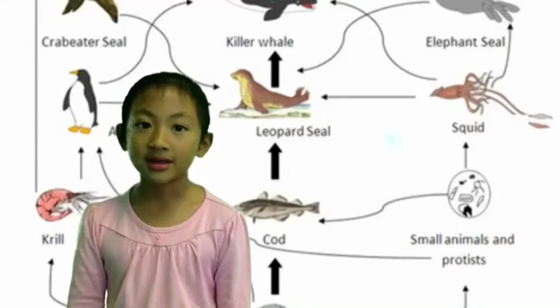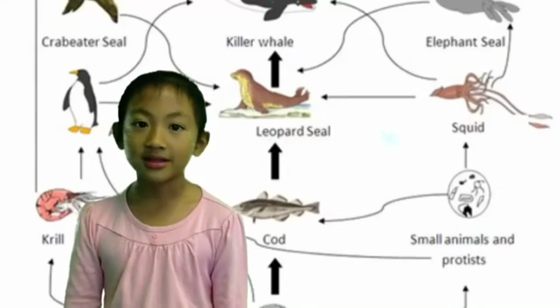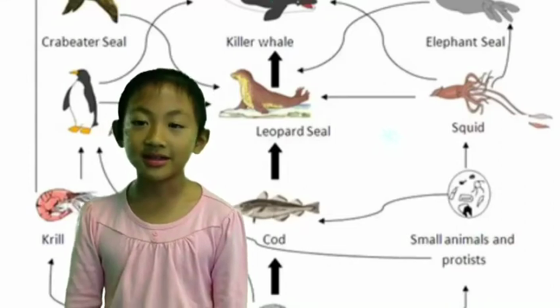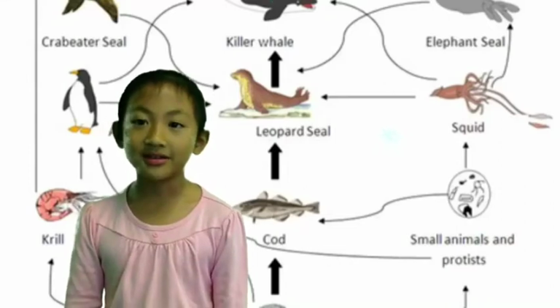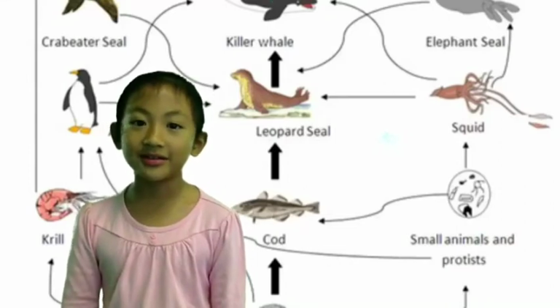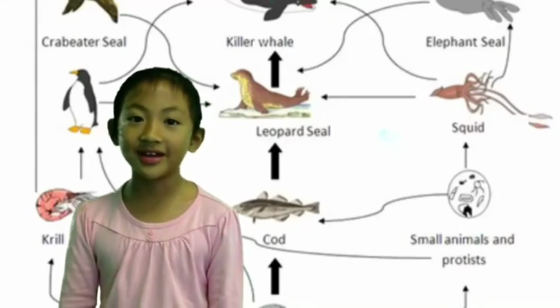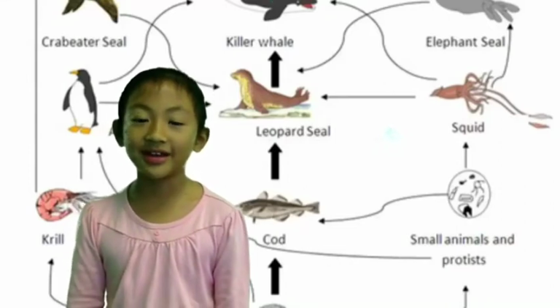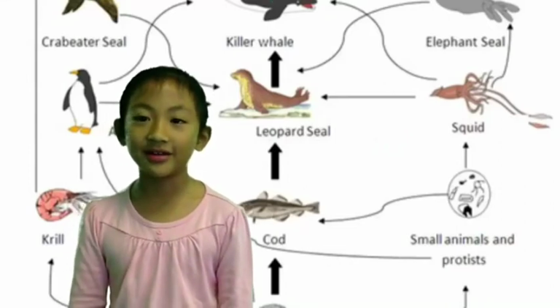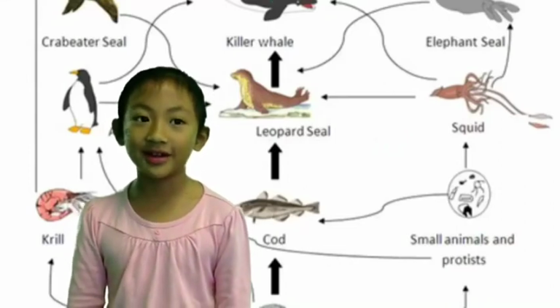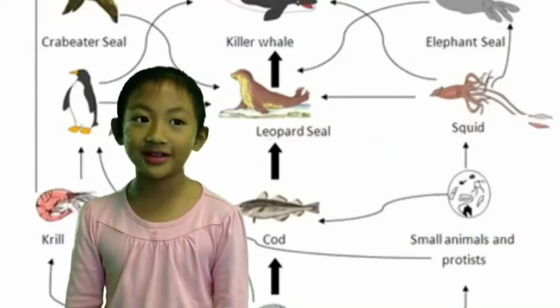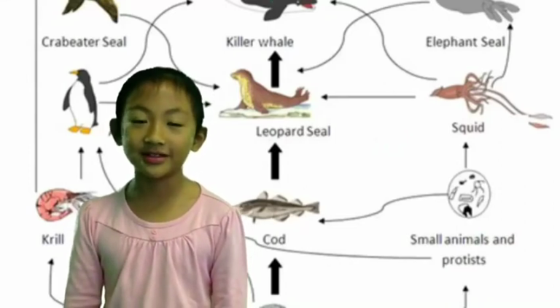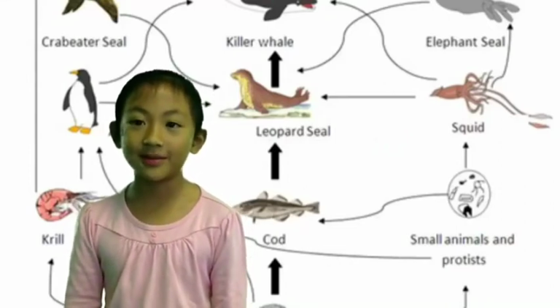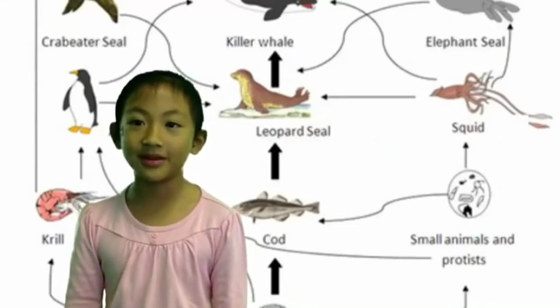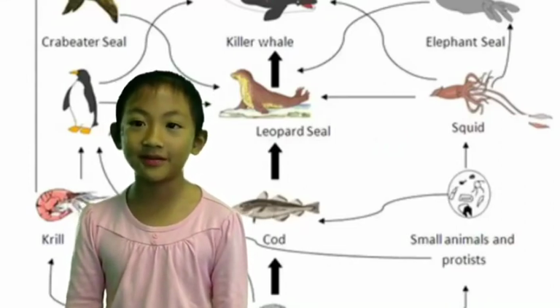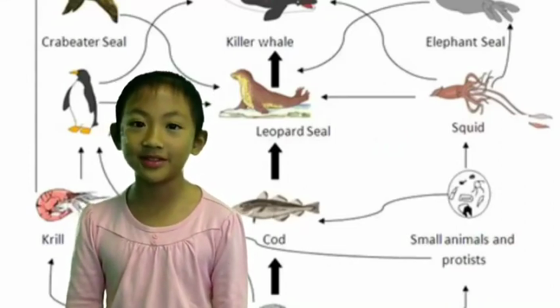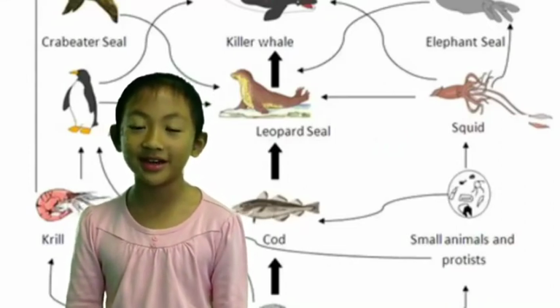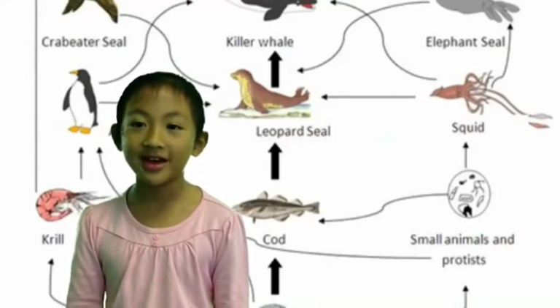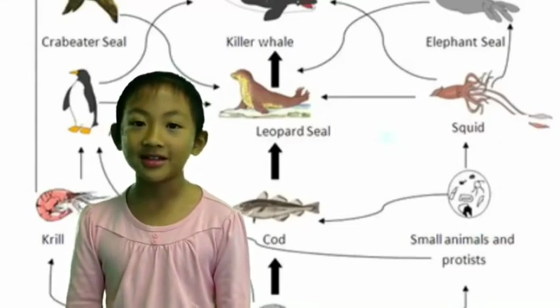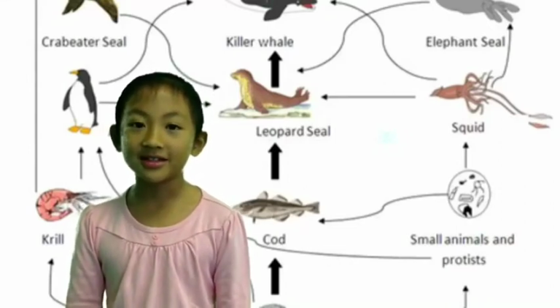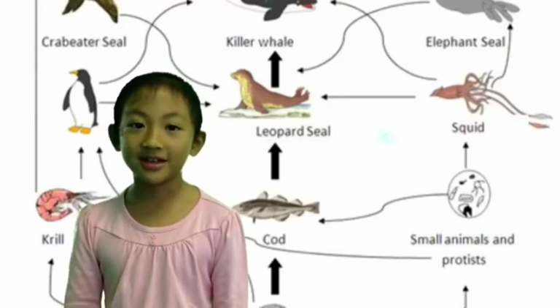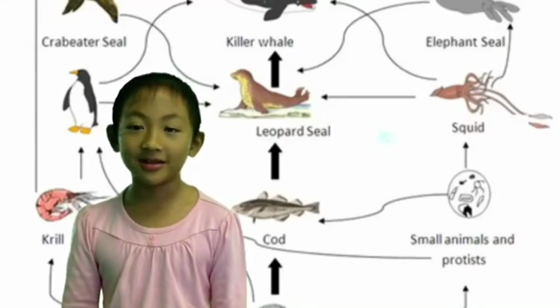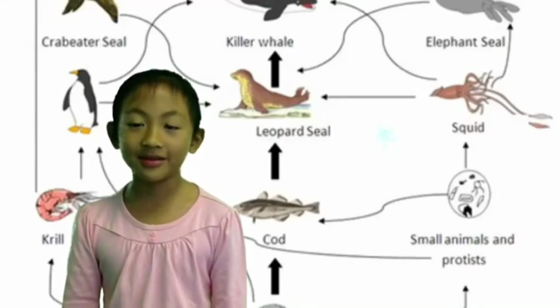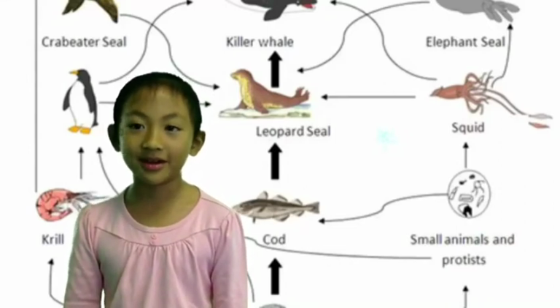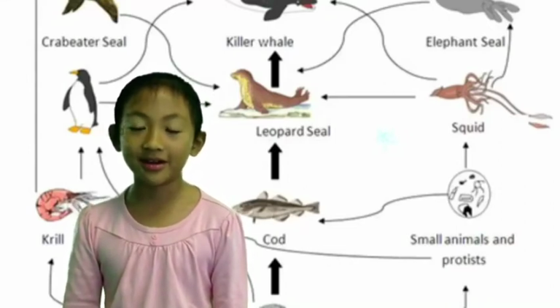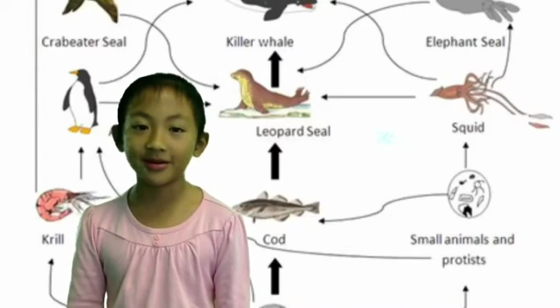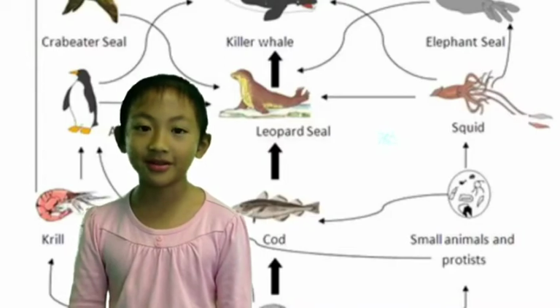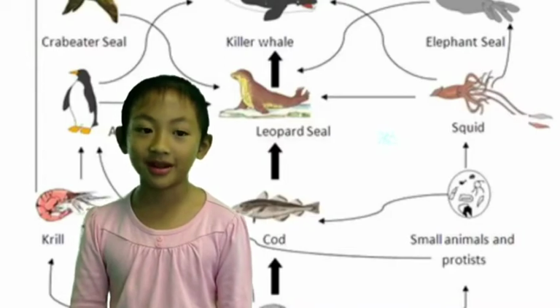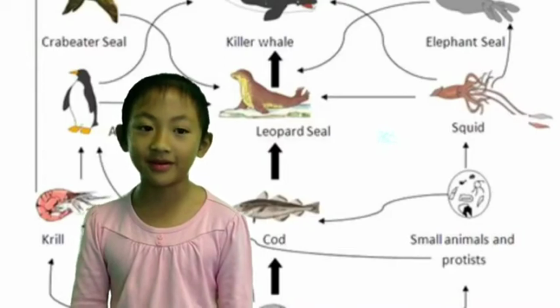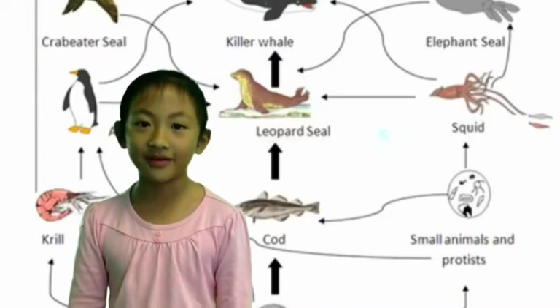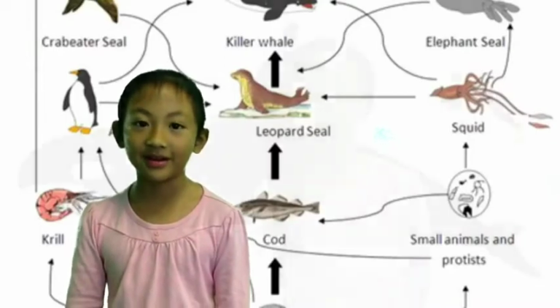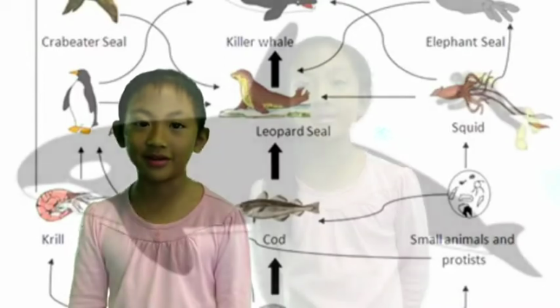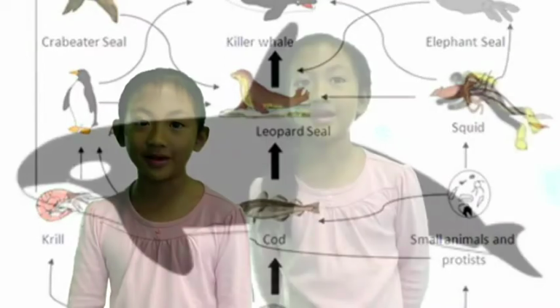Did you know that a killer whale is on top of the food chain? Today I'll be talking about the life of a killer whale.